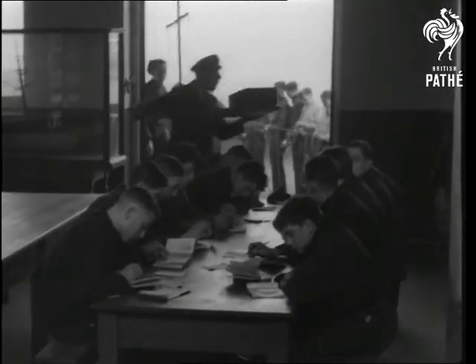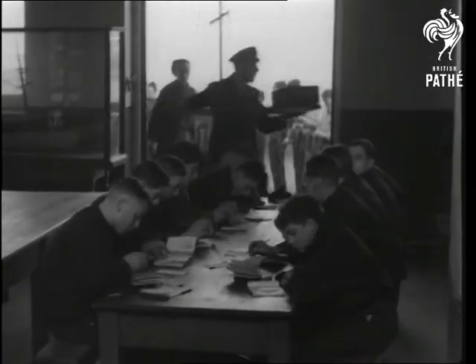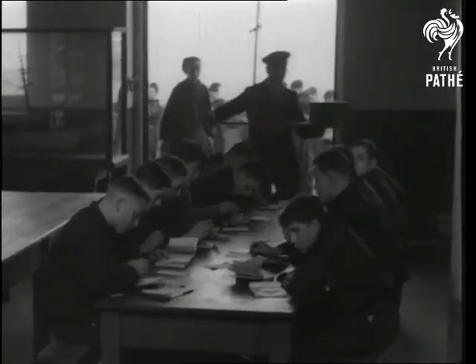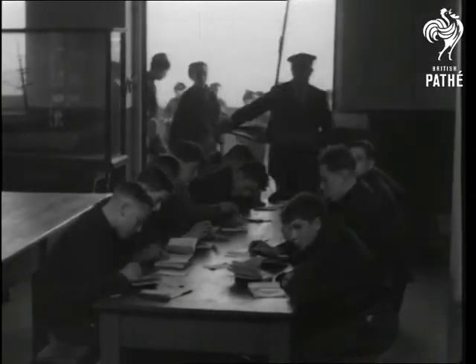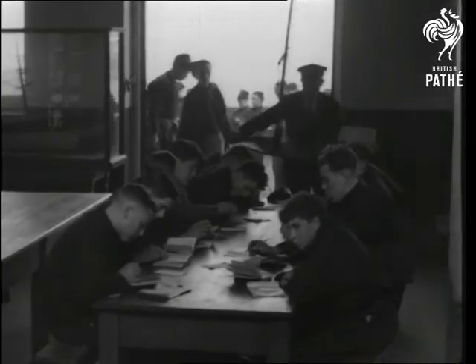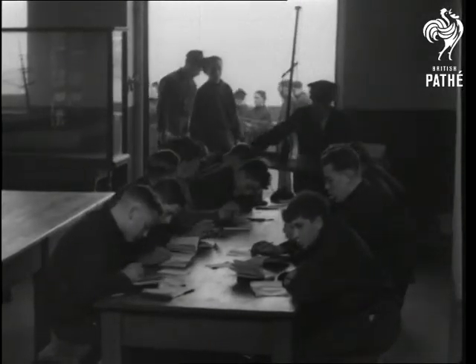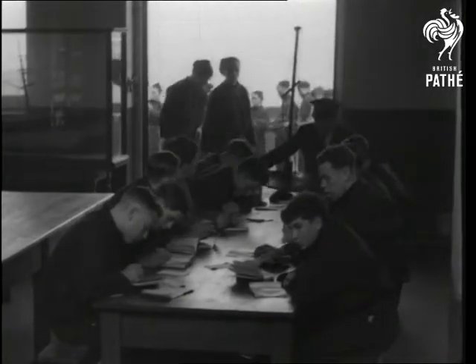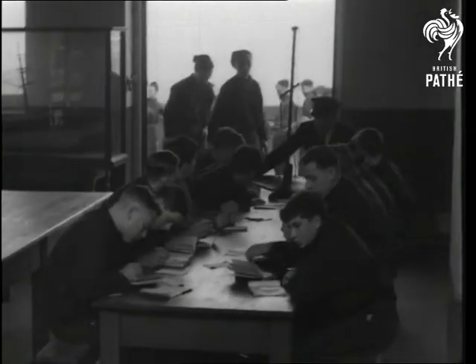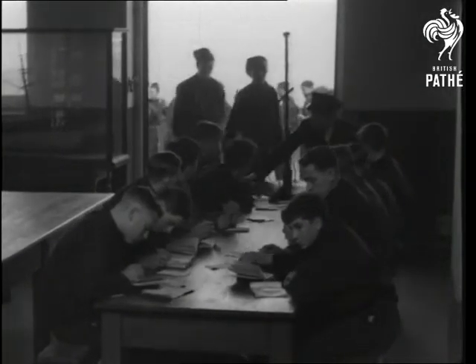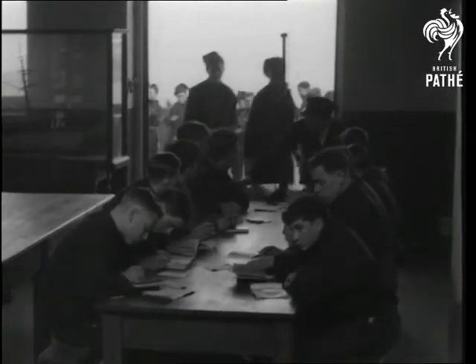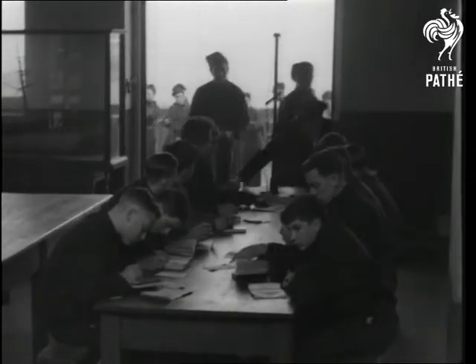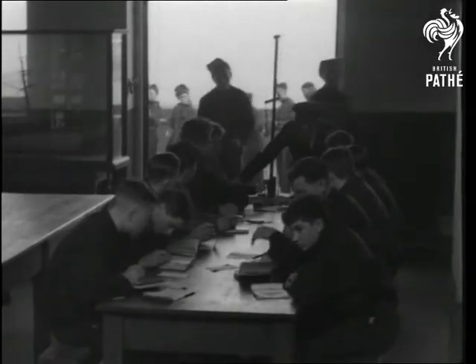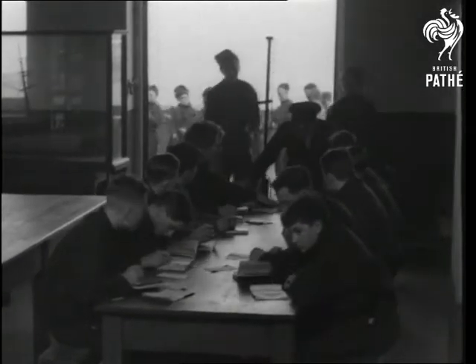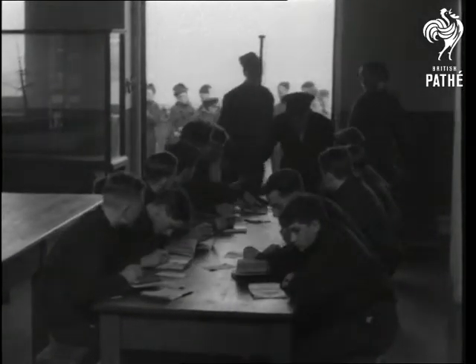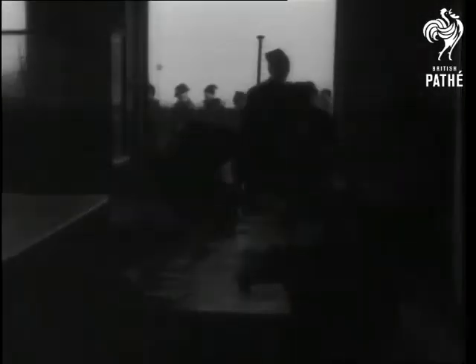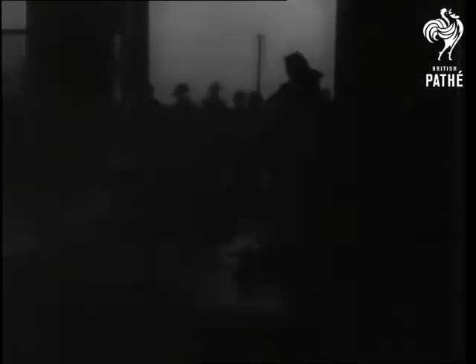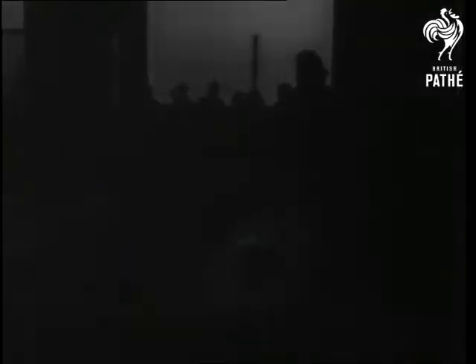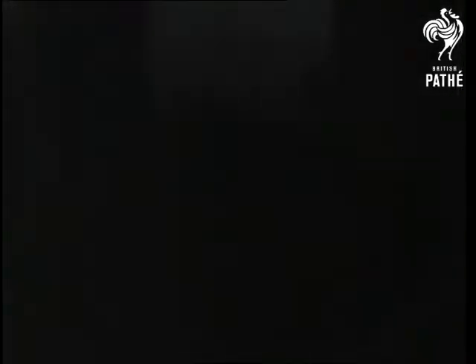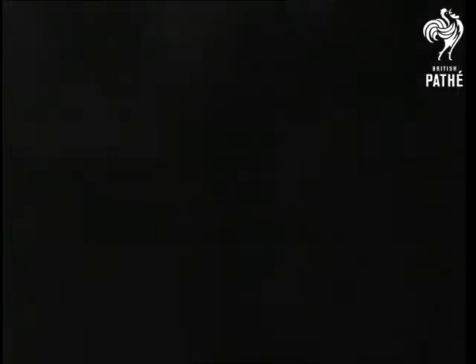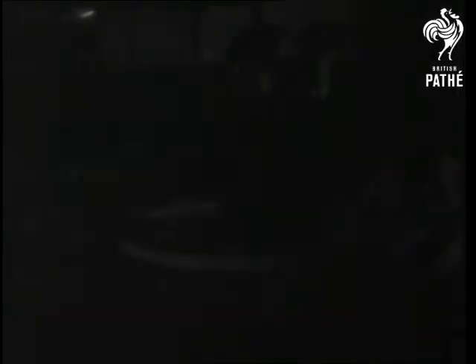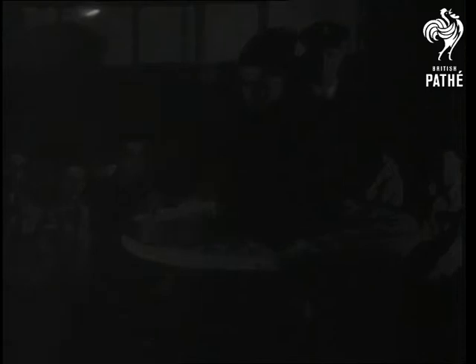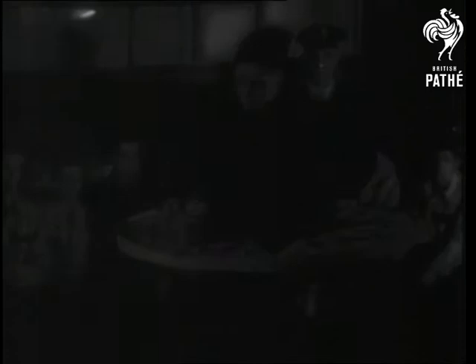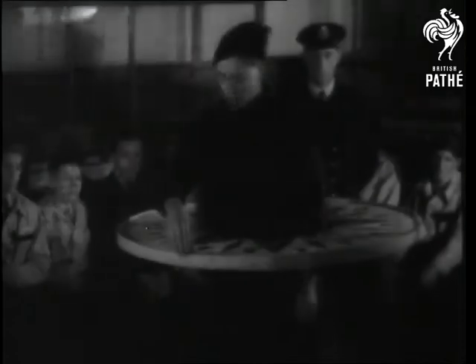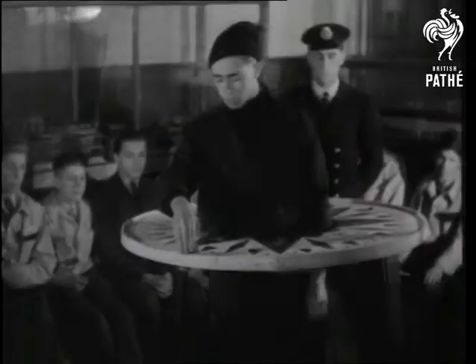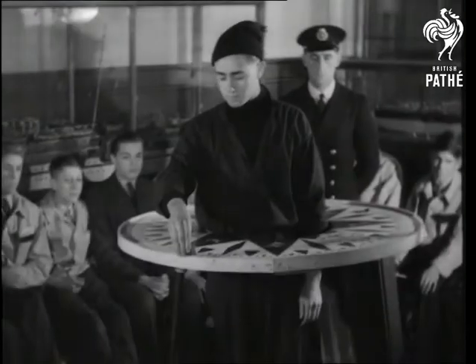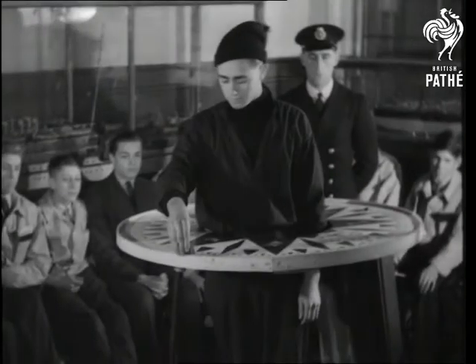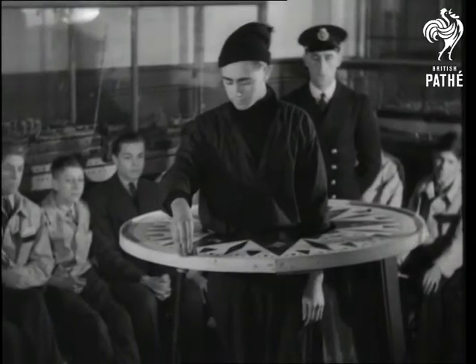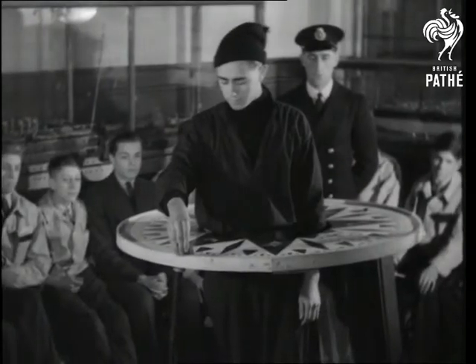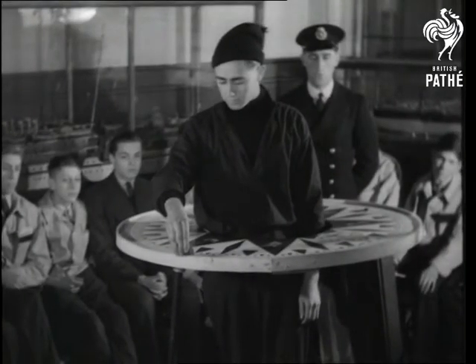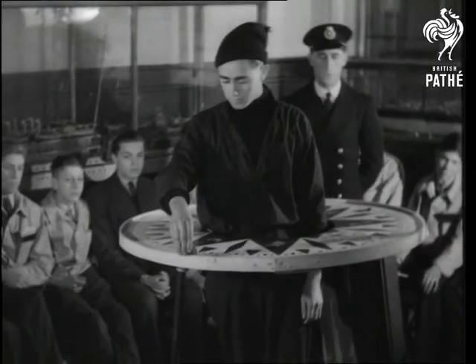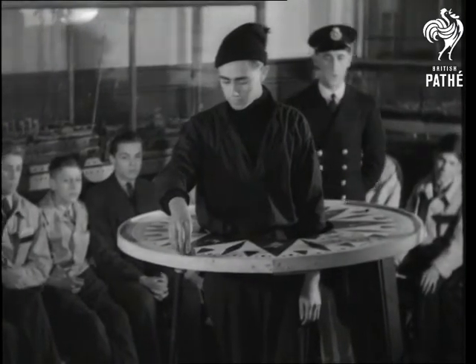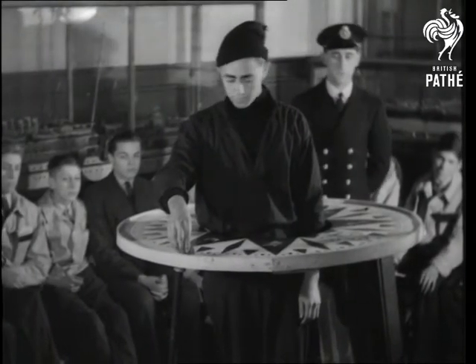These young mariners are fine, hefty lads of 15 to 18, and they come from all parts of the British Isles. The course lasts 10 weeks.